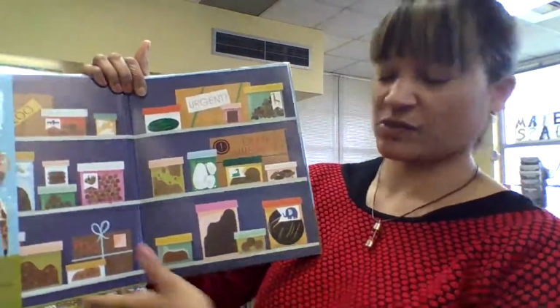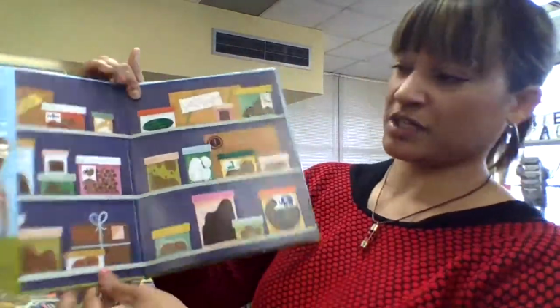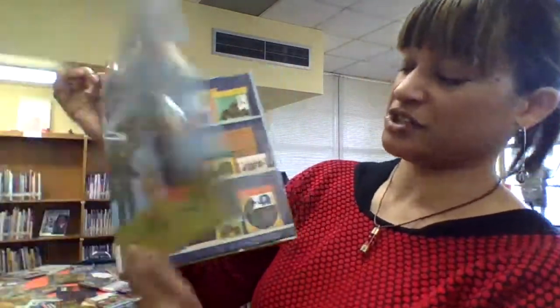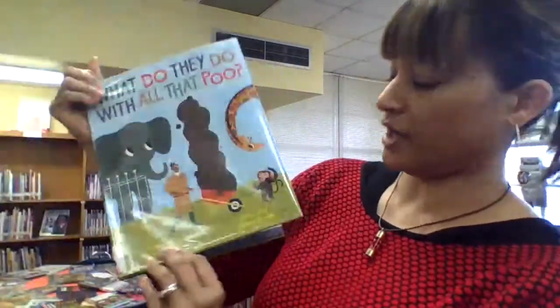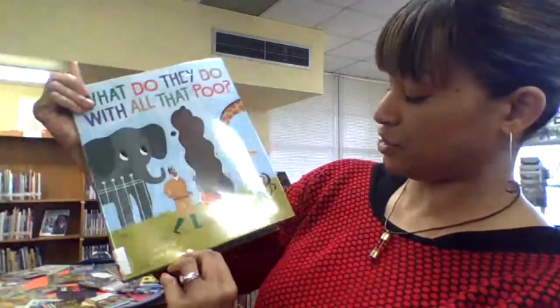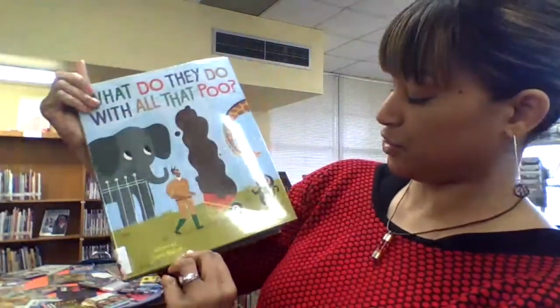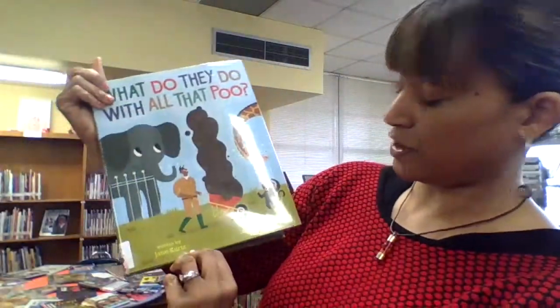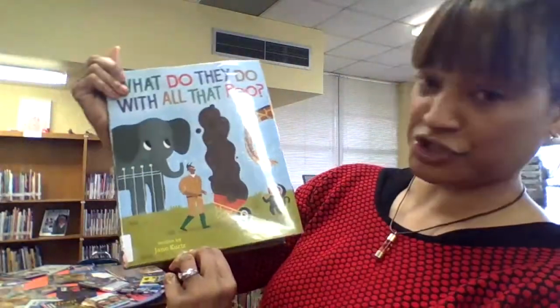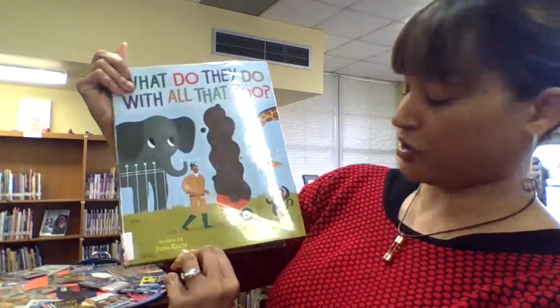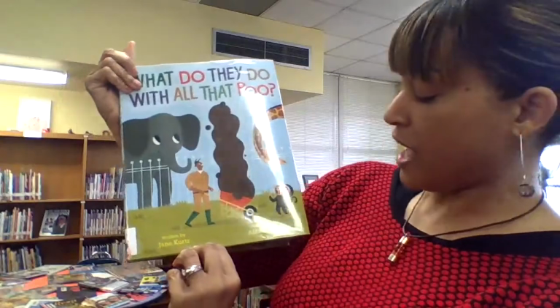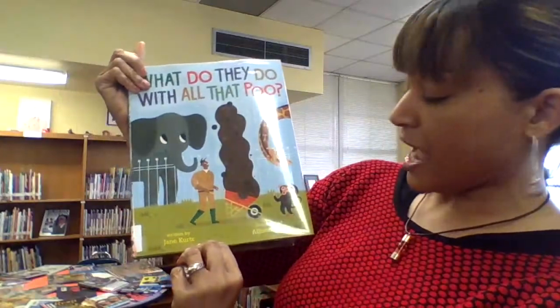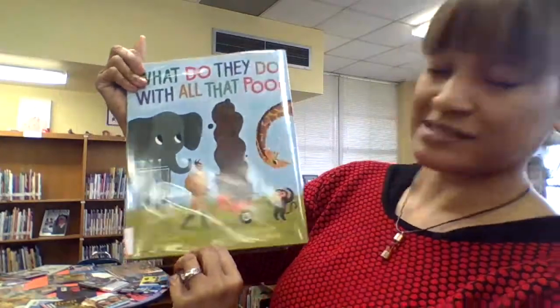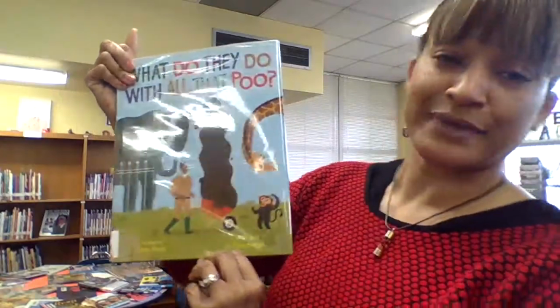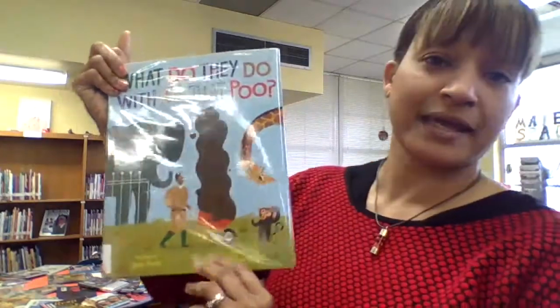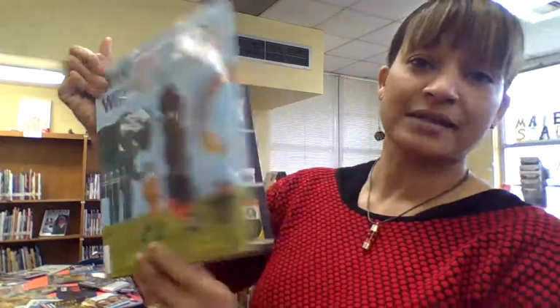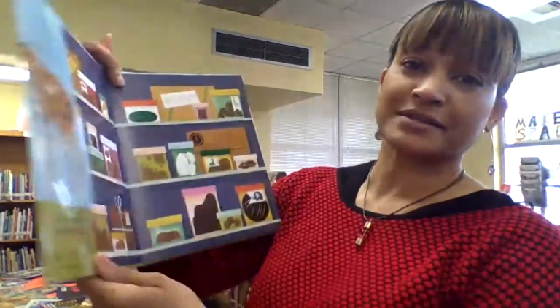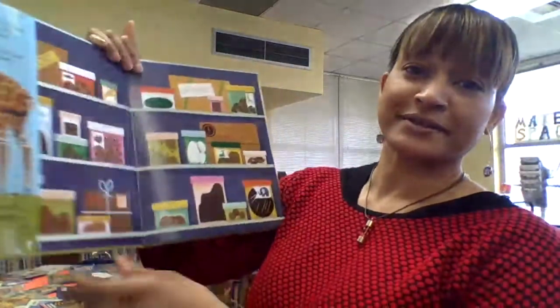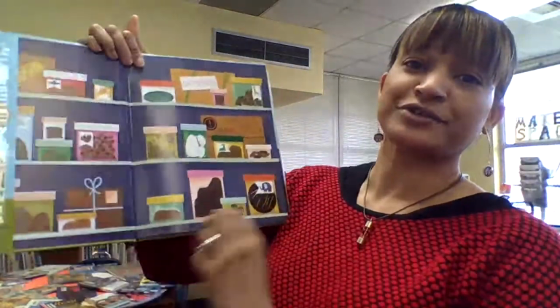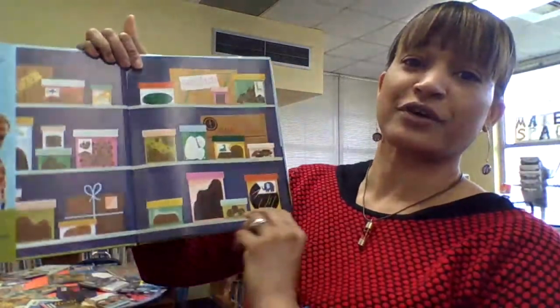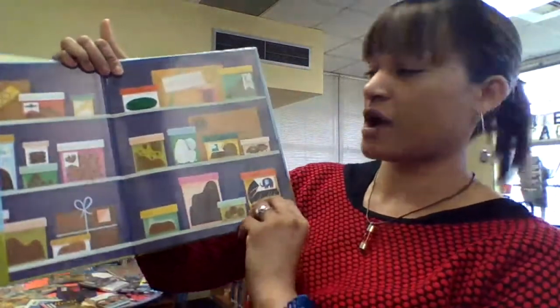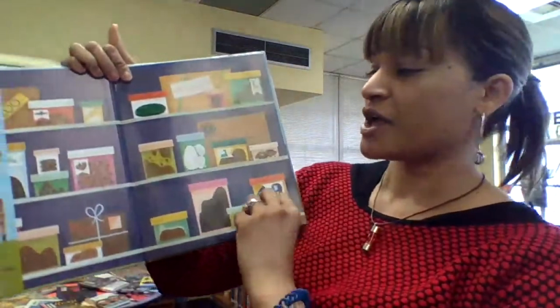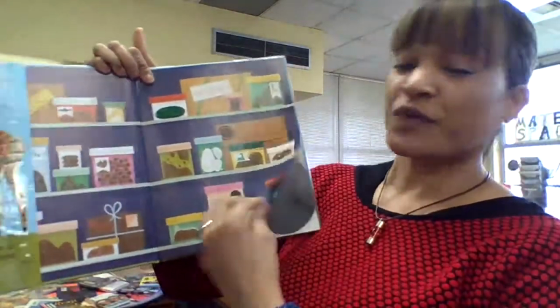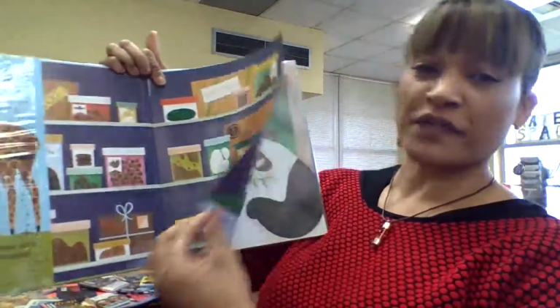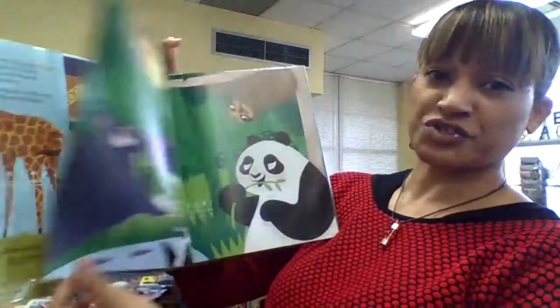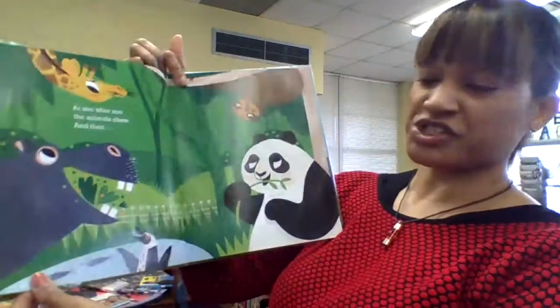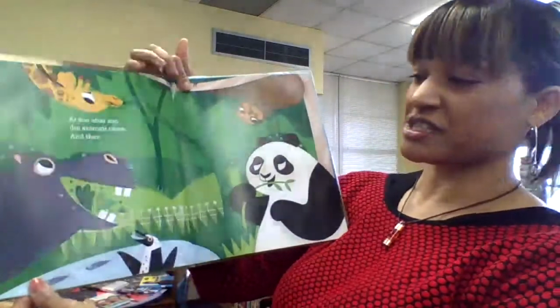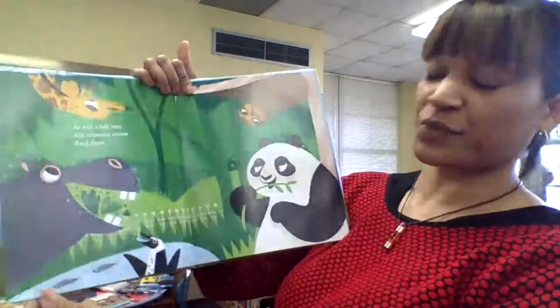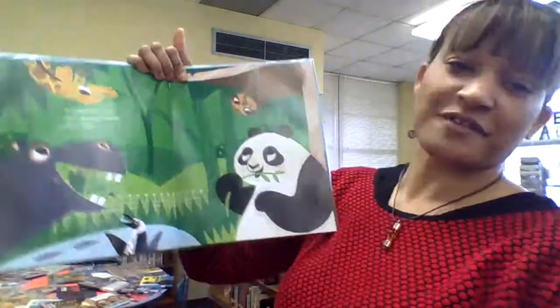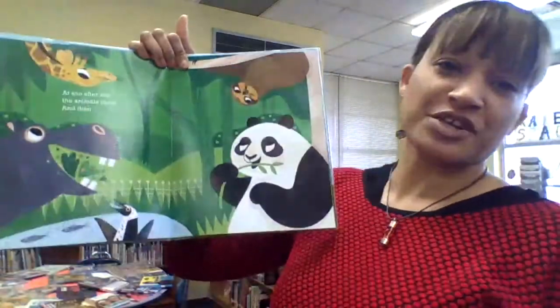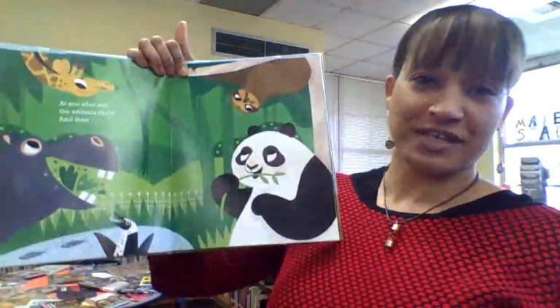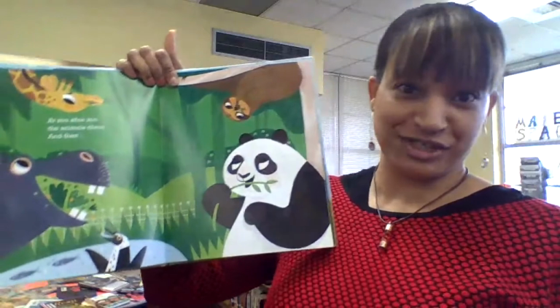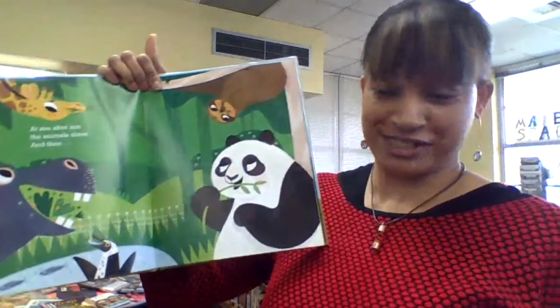I also want to give a shout out to the illustrator, Alison Black. Alison, you totally rock. Without the illustrations, this book would not have been nearly as interesting.